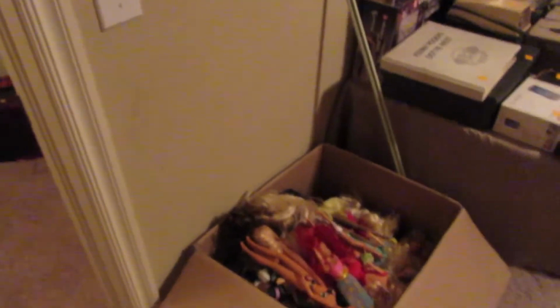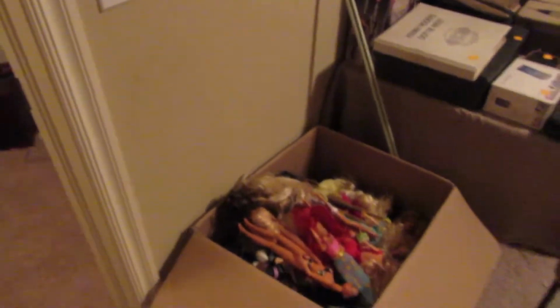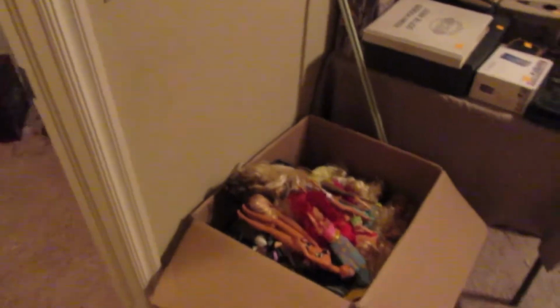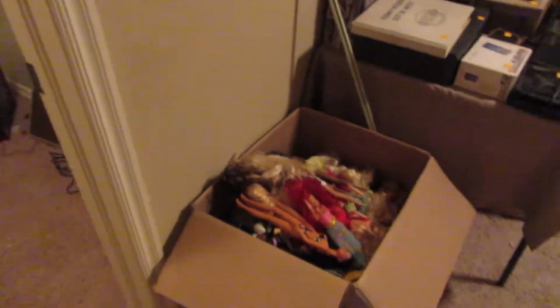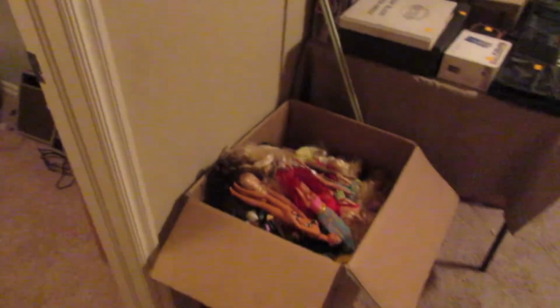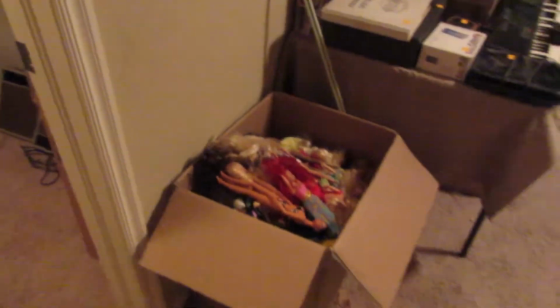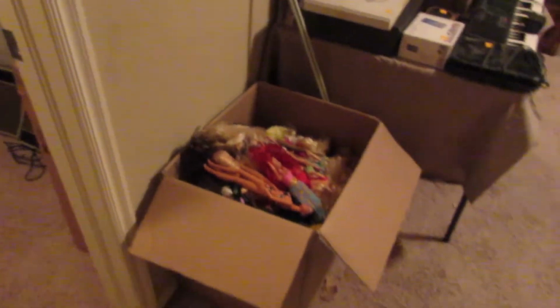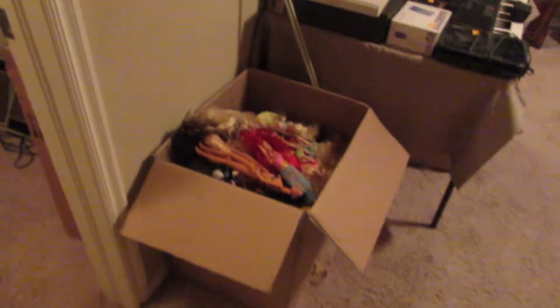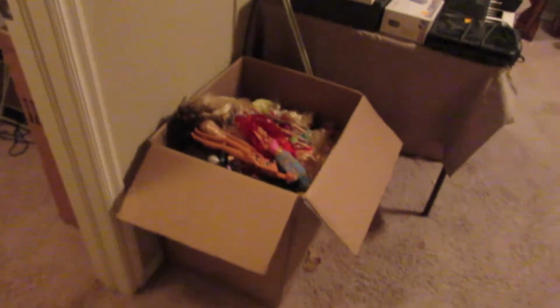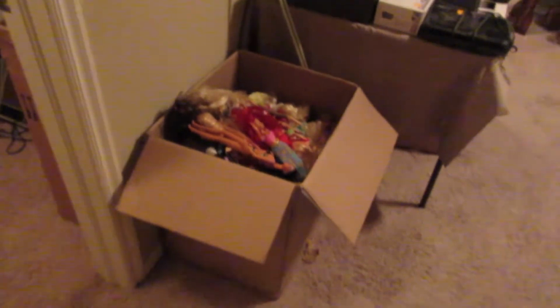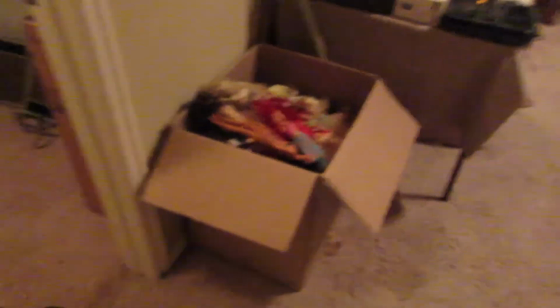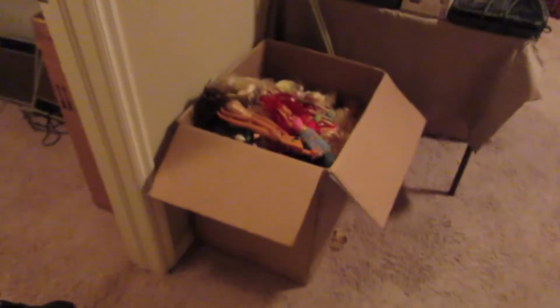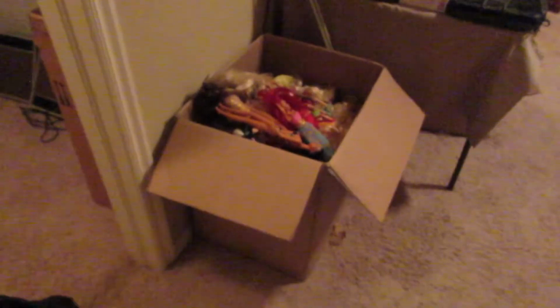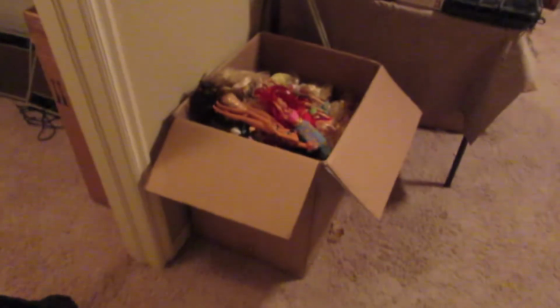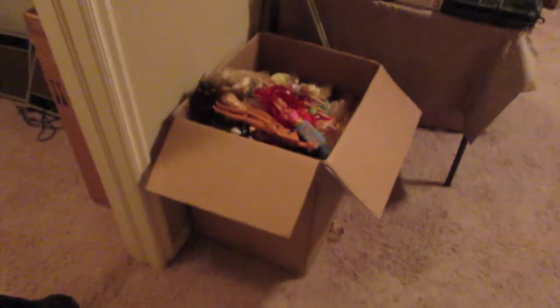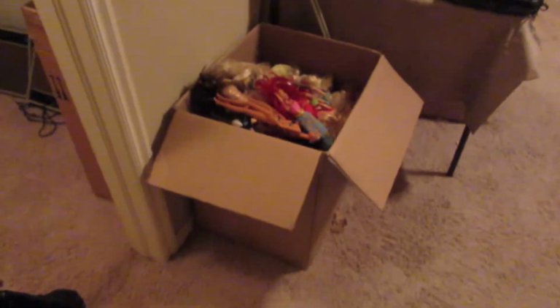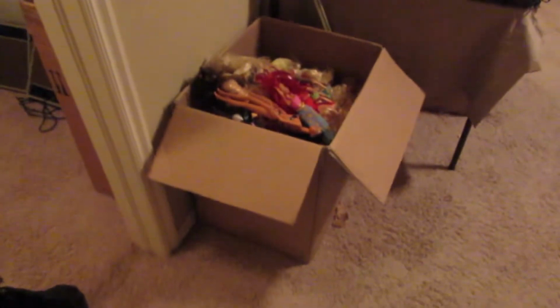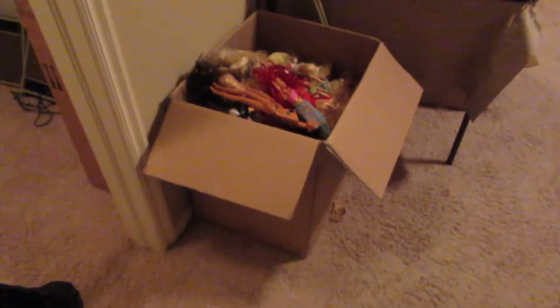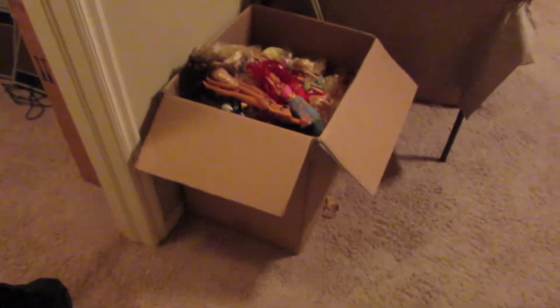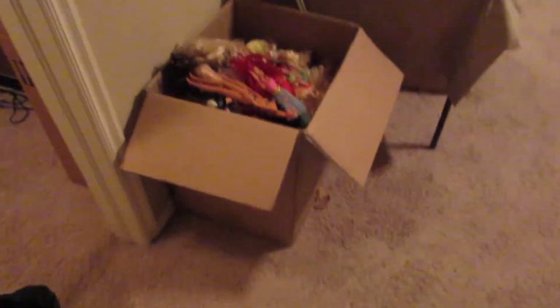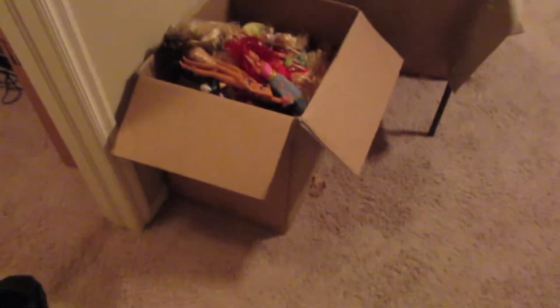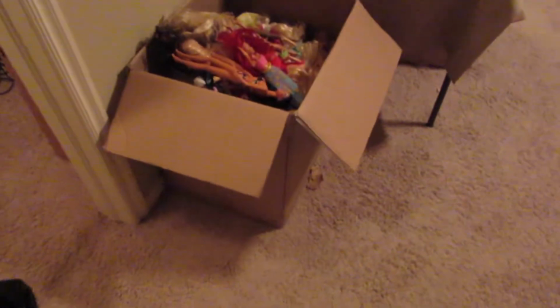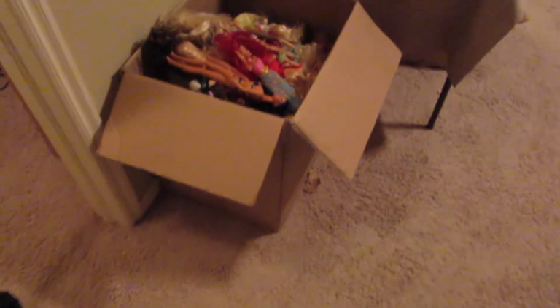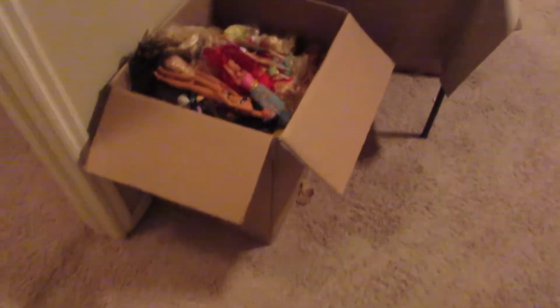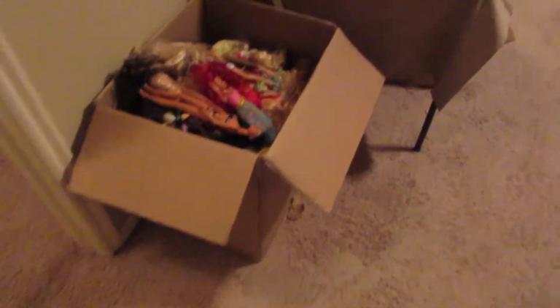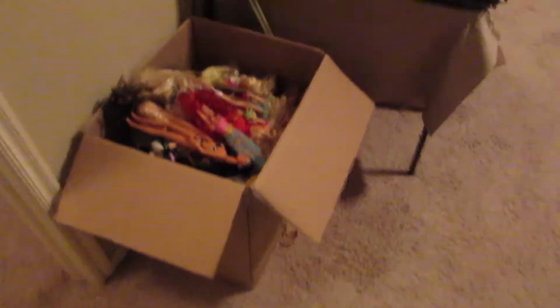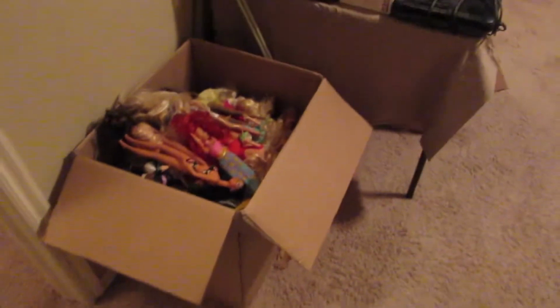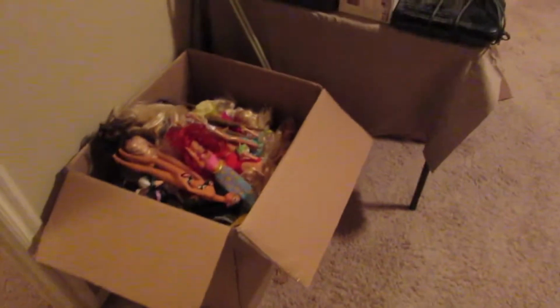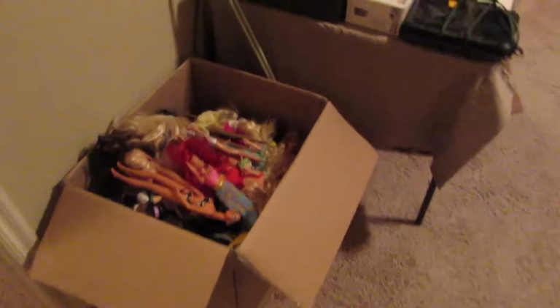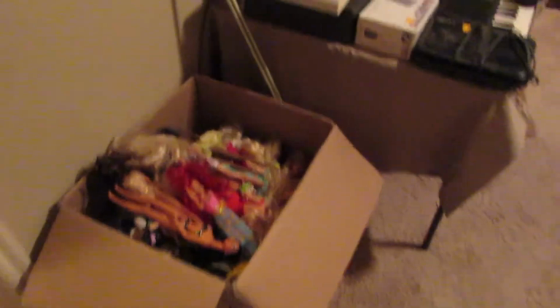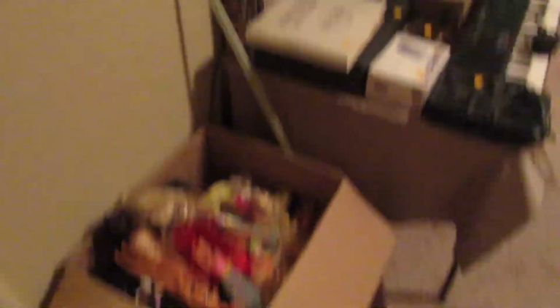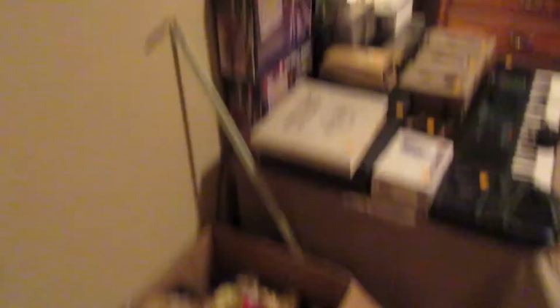We have this huge box that is absolutely full of Barbie dolls — there are over 100 Barbie dolls.